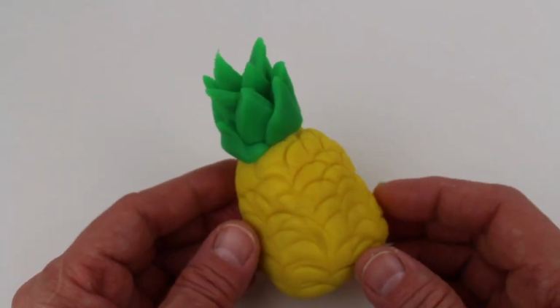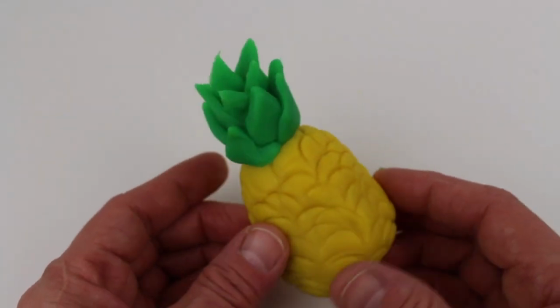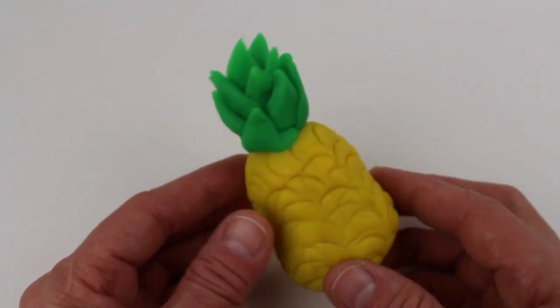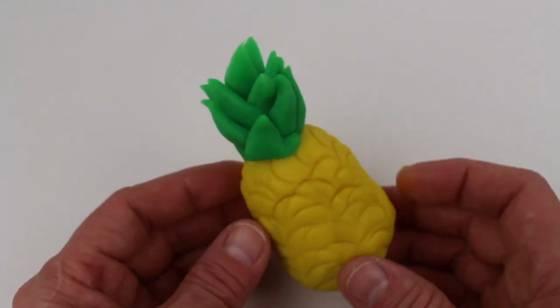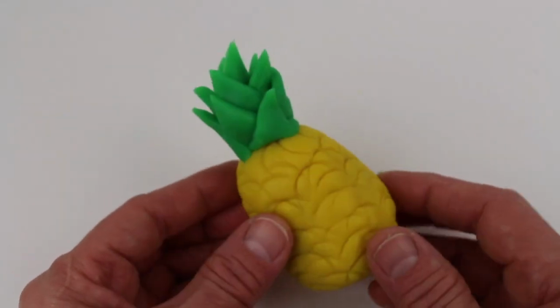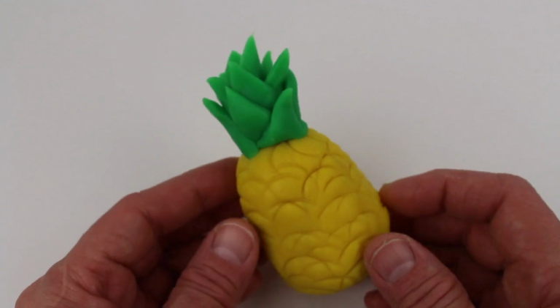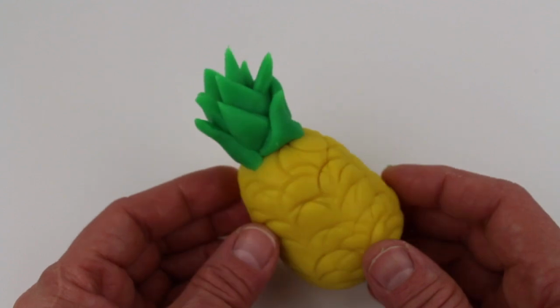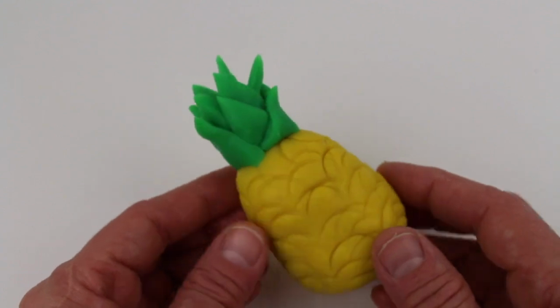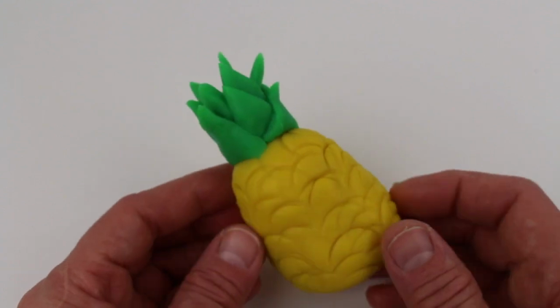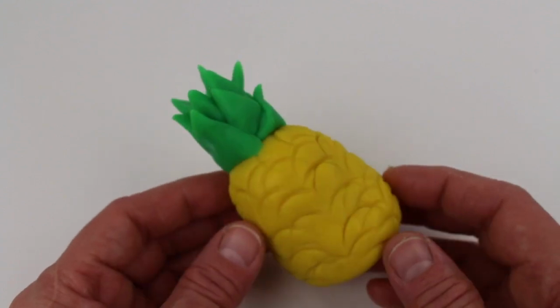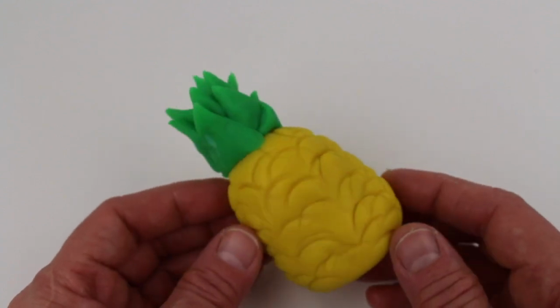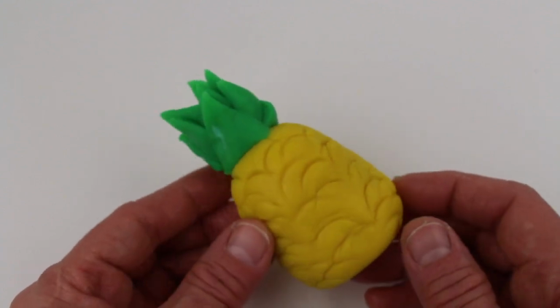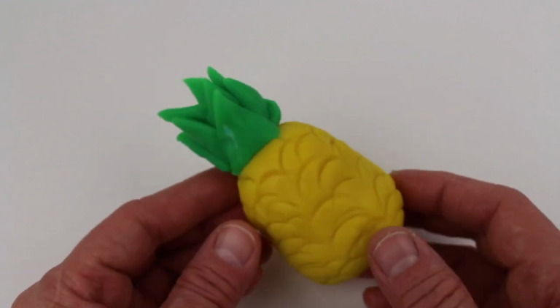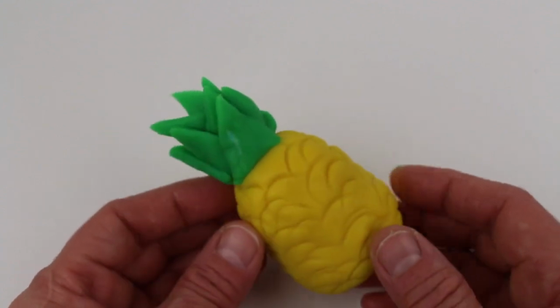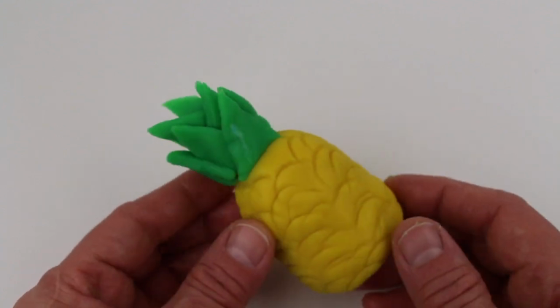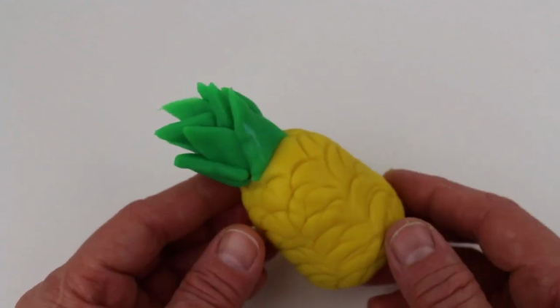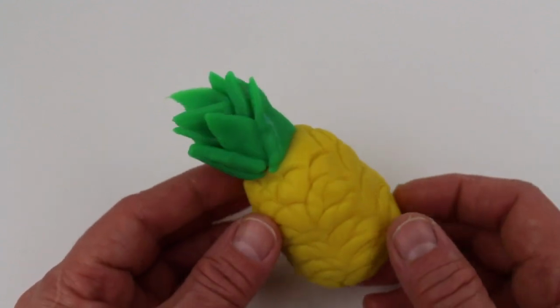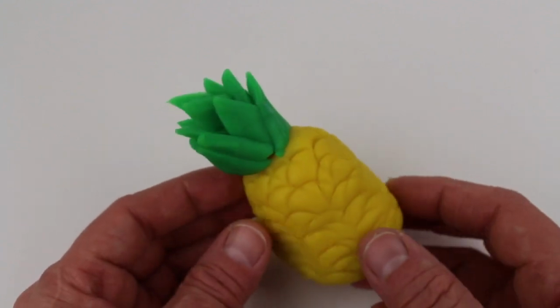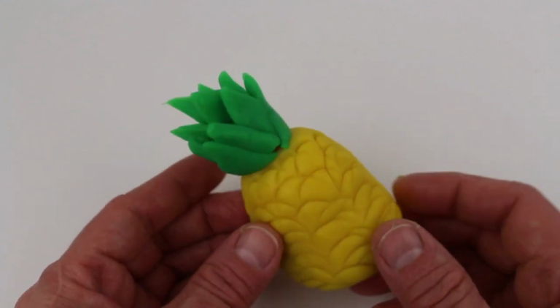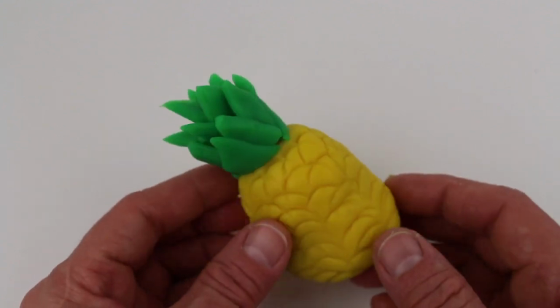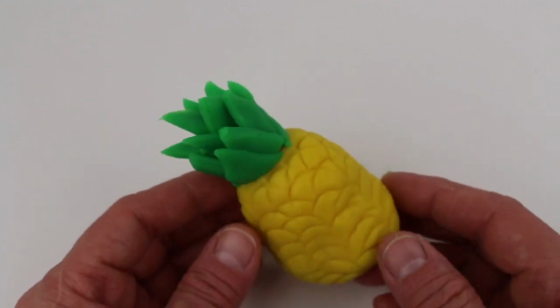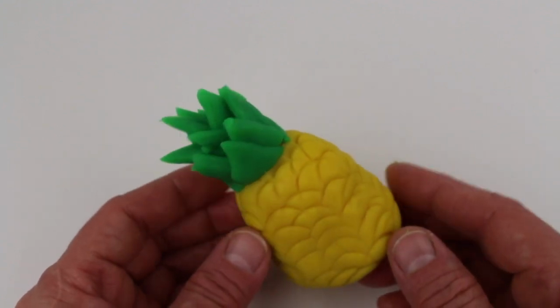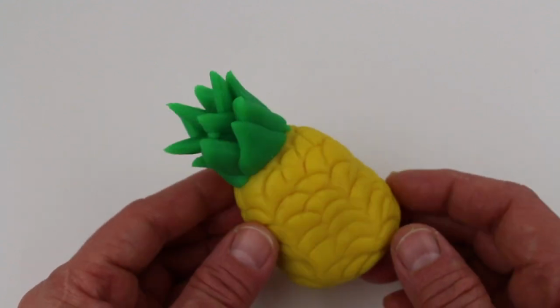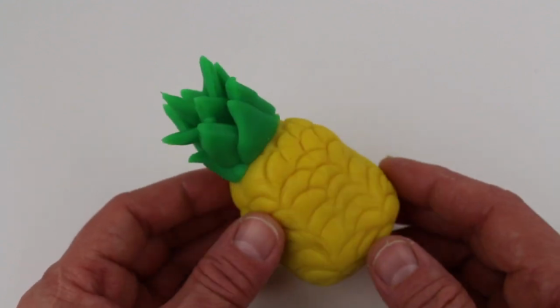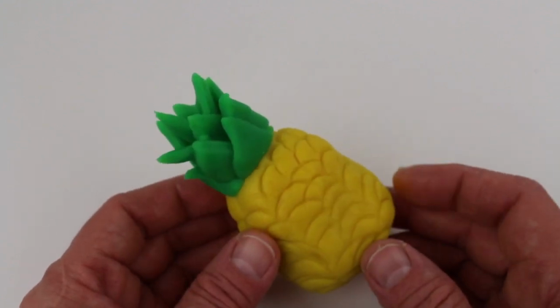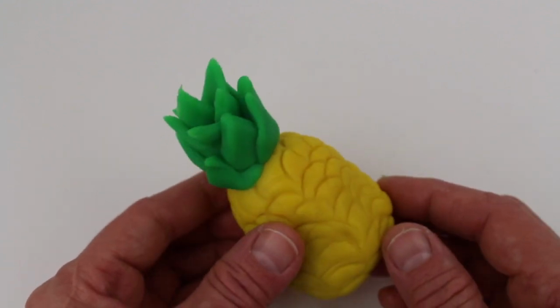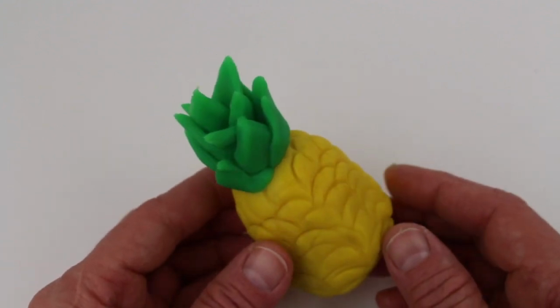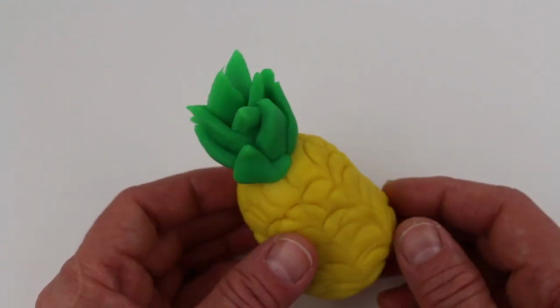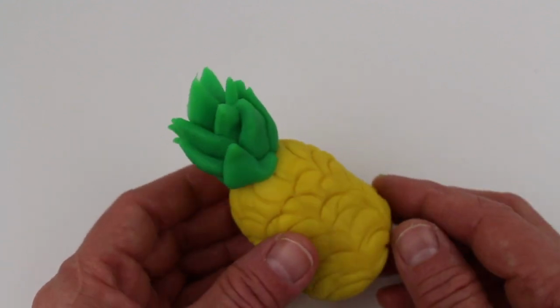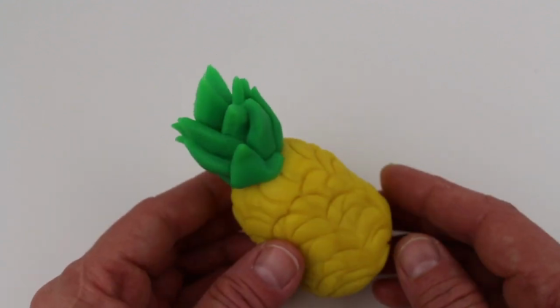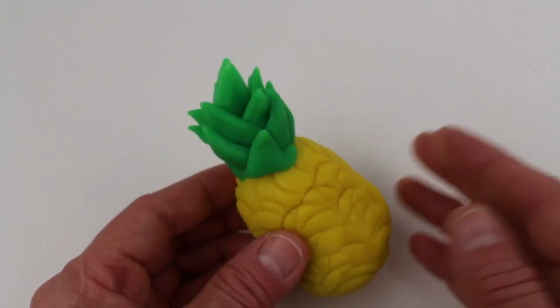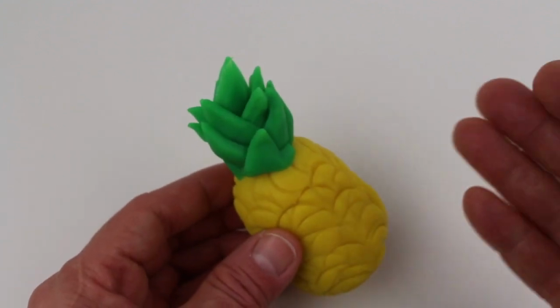Wow, look, it's a pineapple! Hey guys, thanks for watching — don't forget to subscribe. Bye!